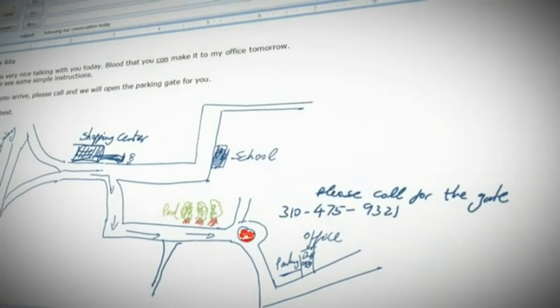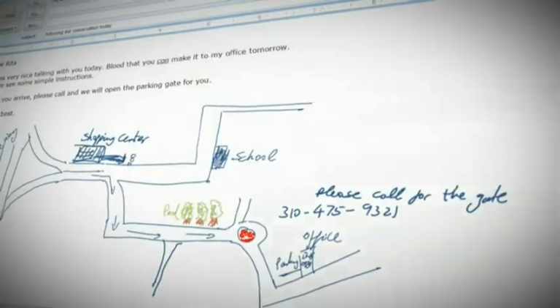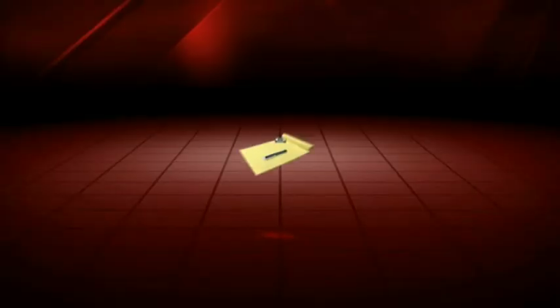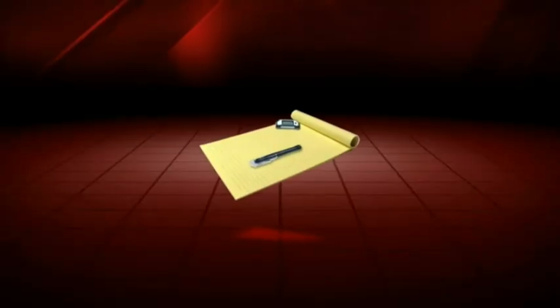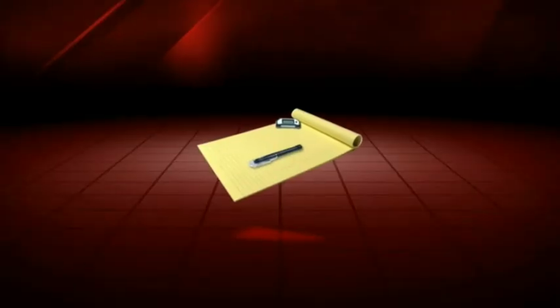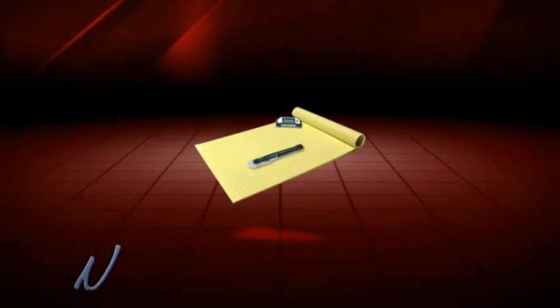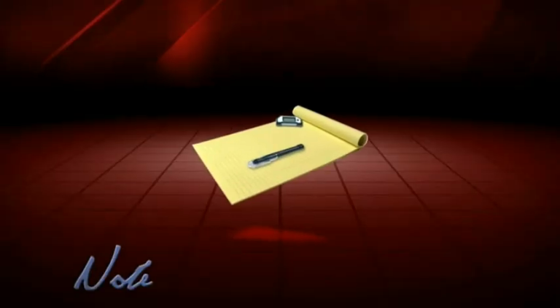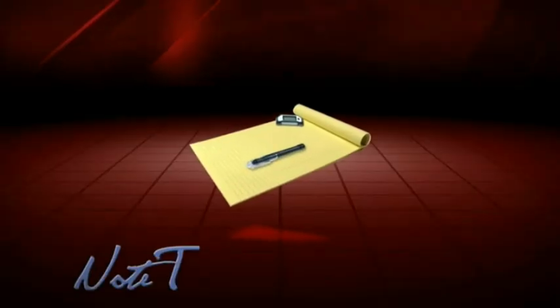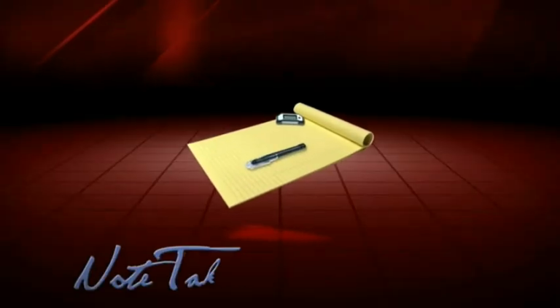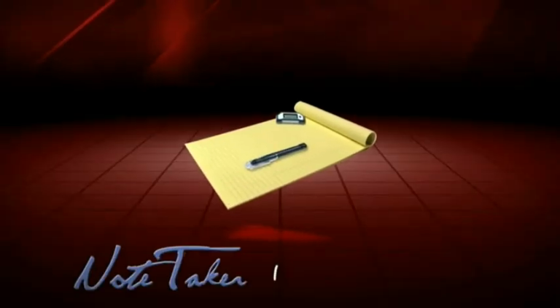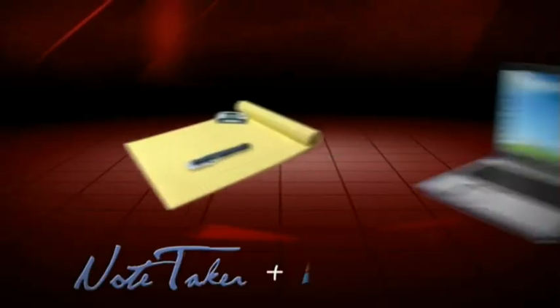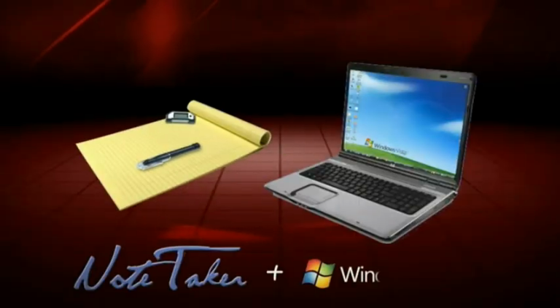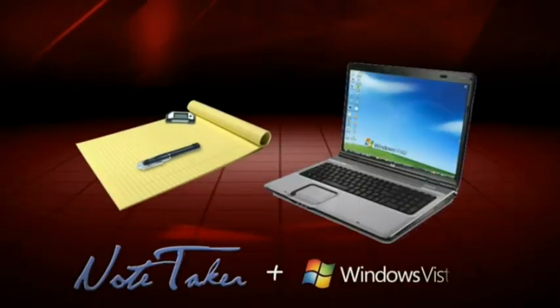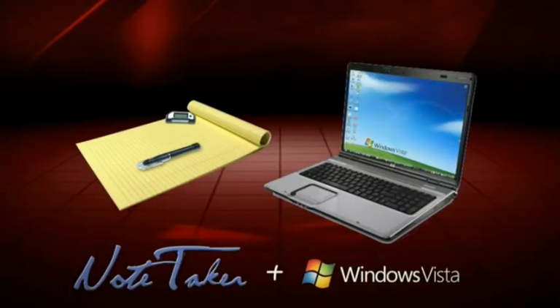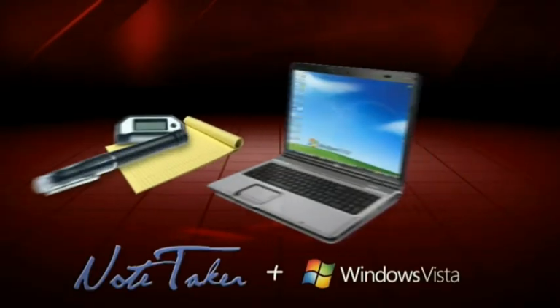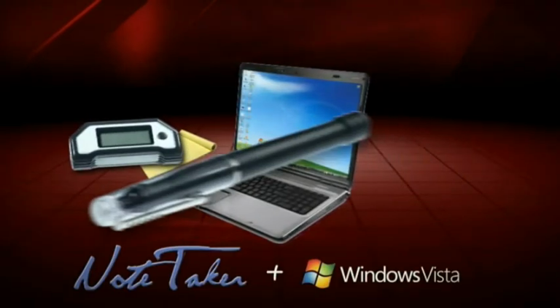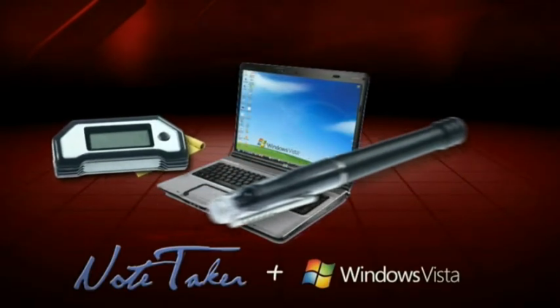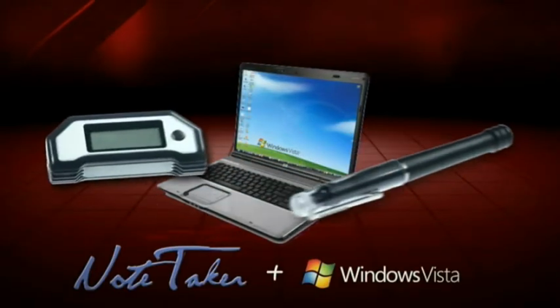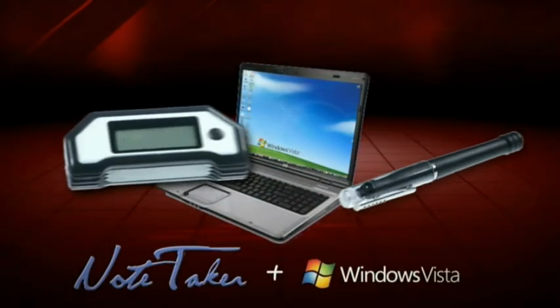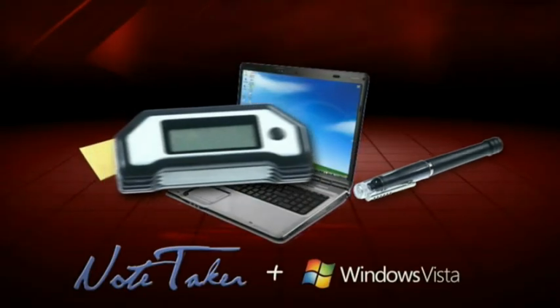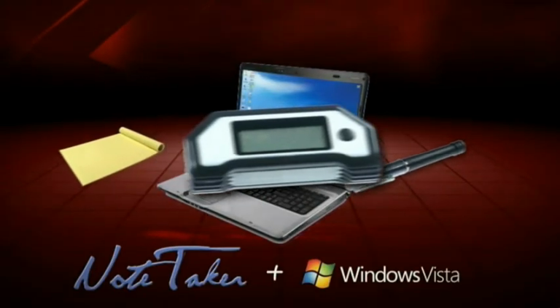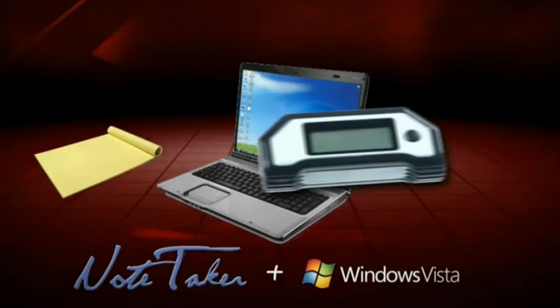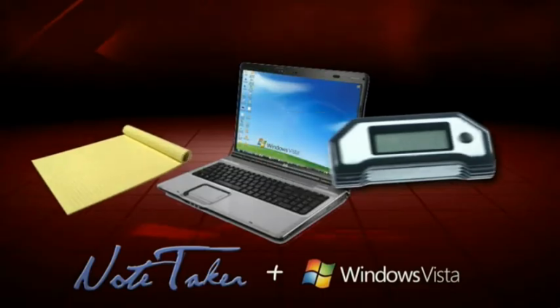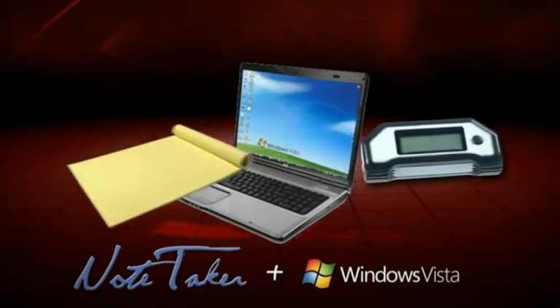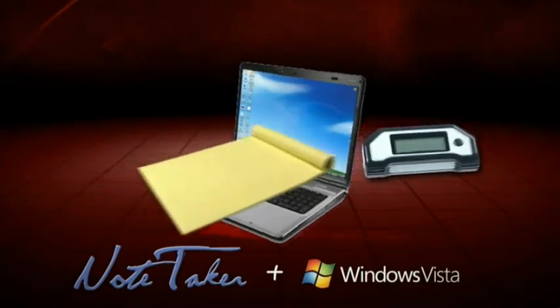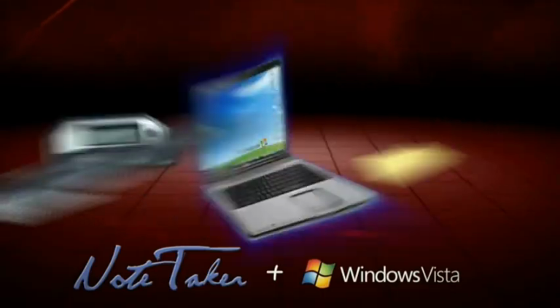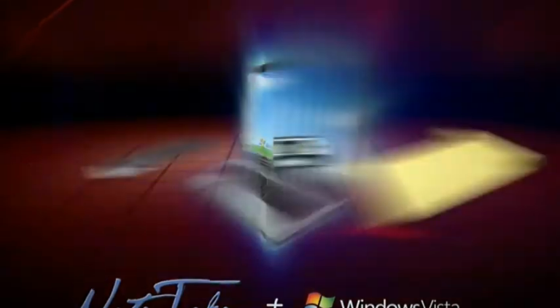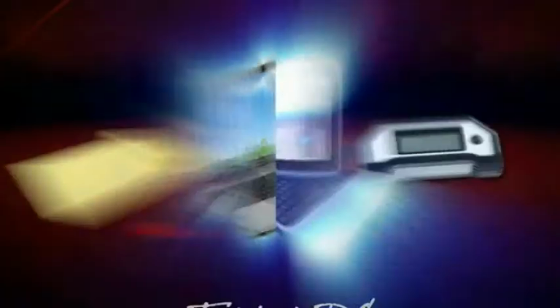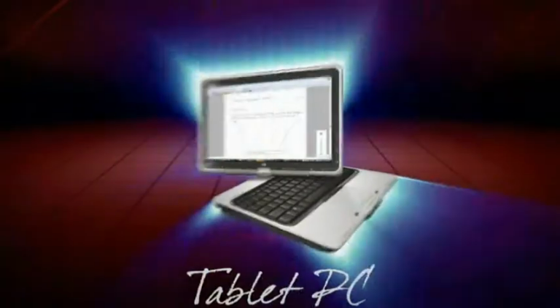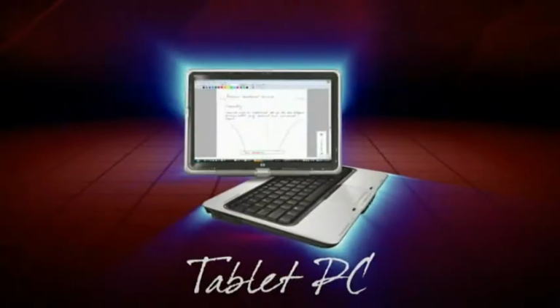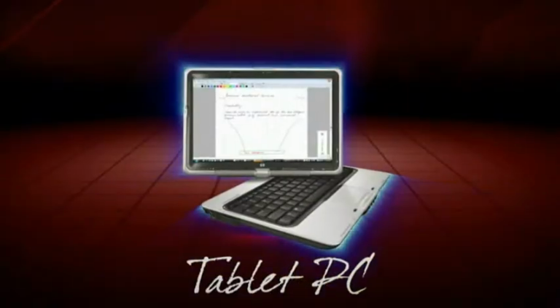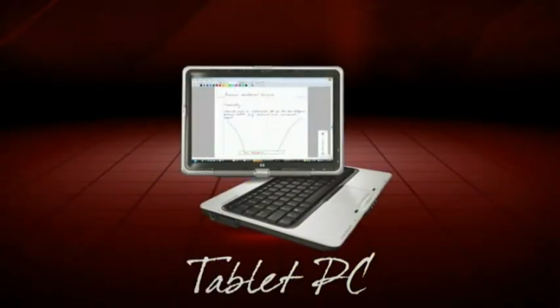By combining the Notetaker with Windows Vista, your ordinary PC is transformed into a tablet PC.